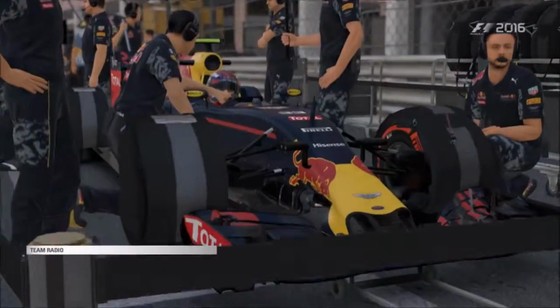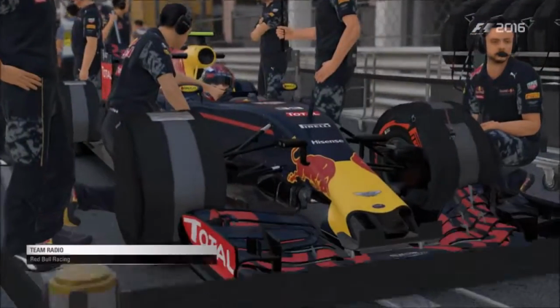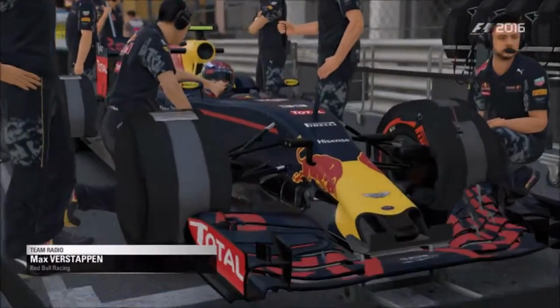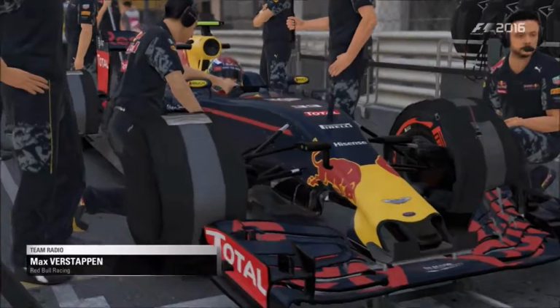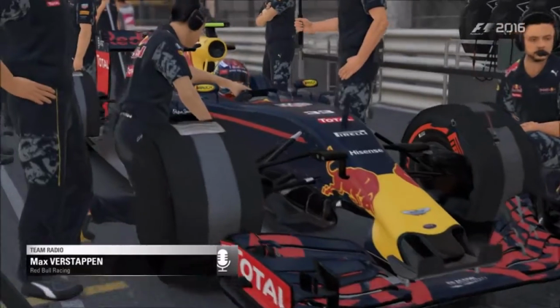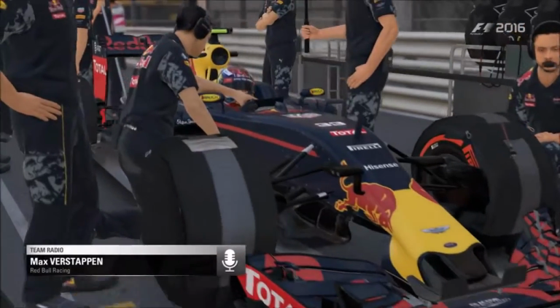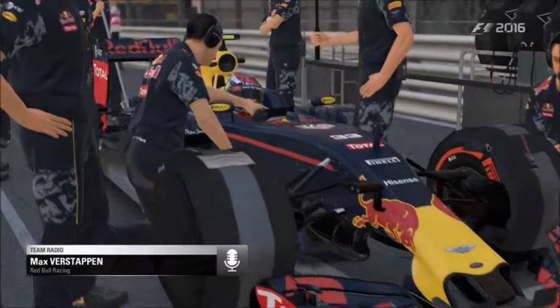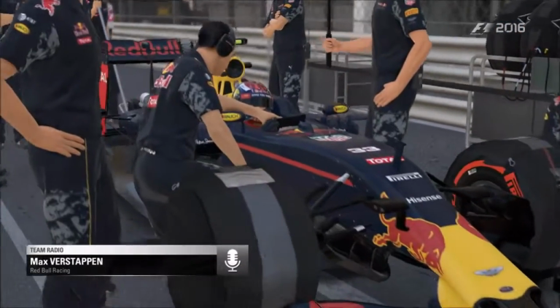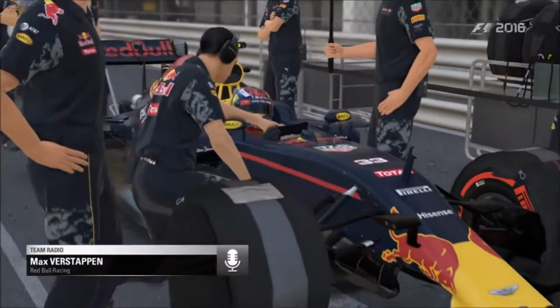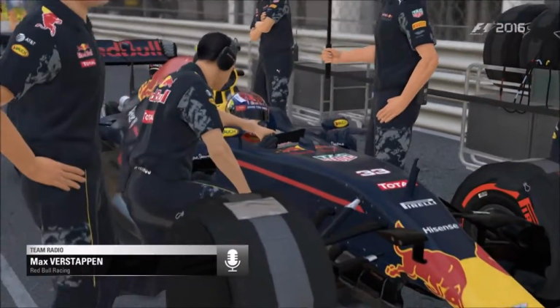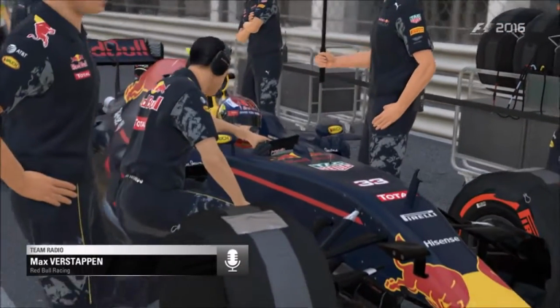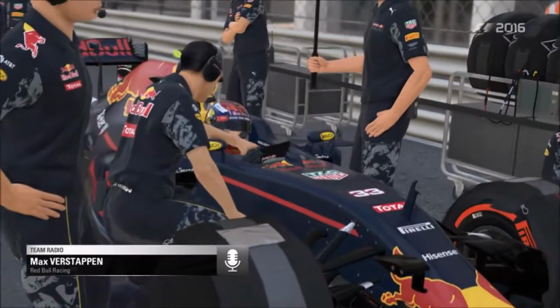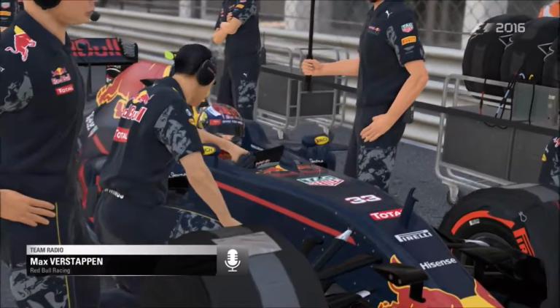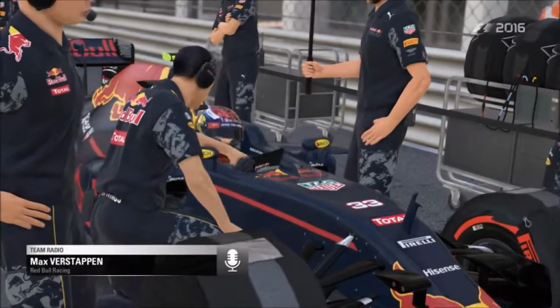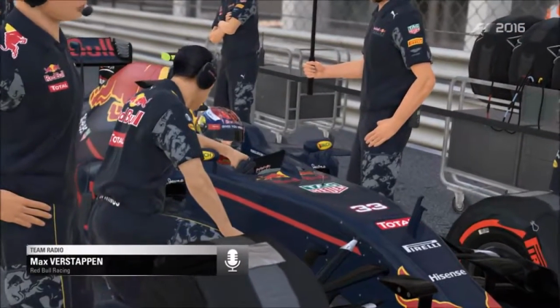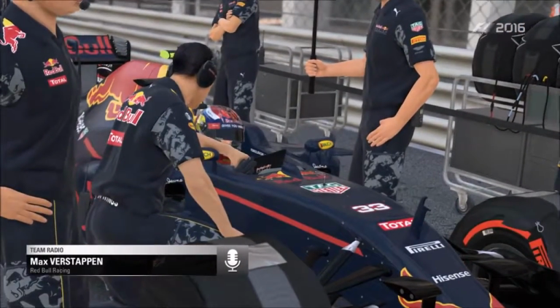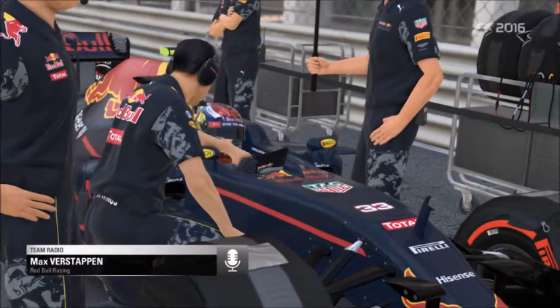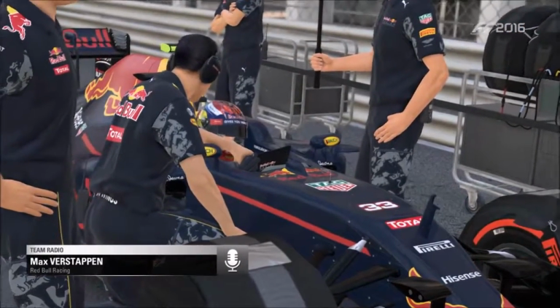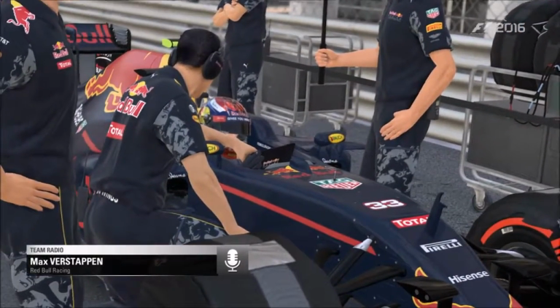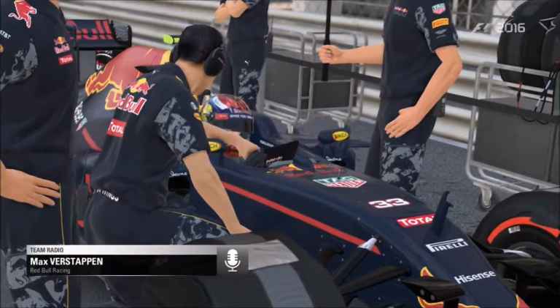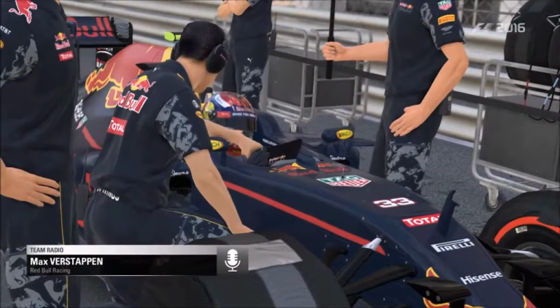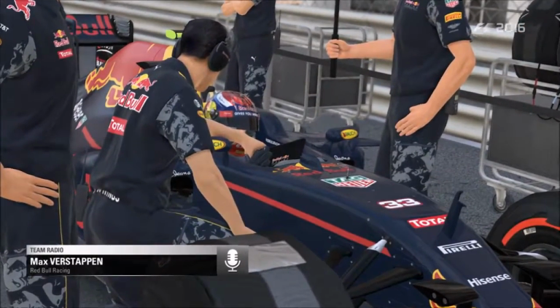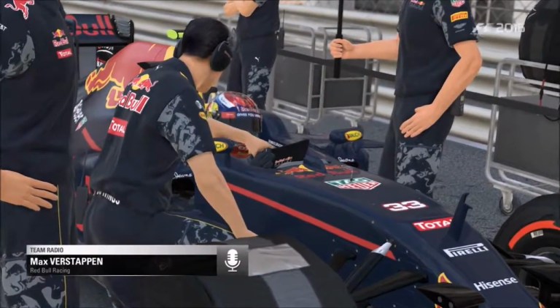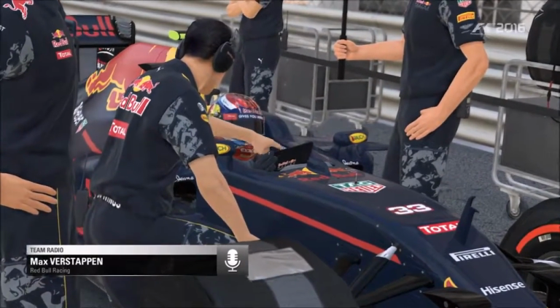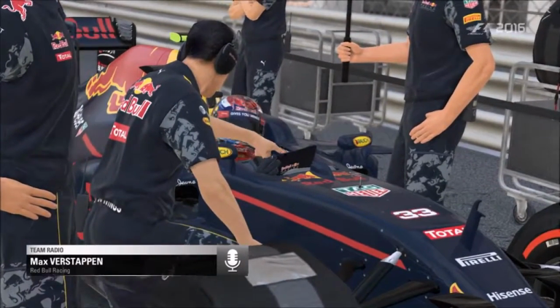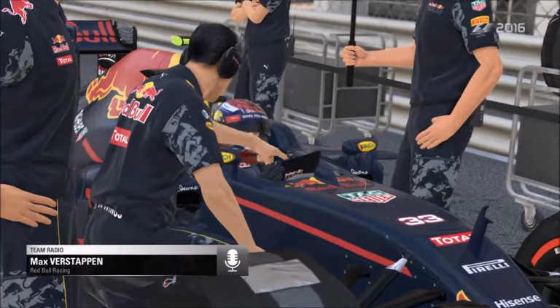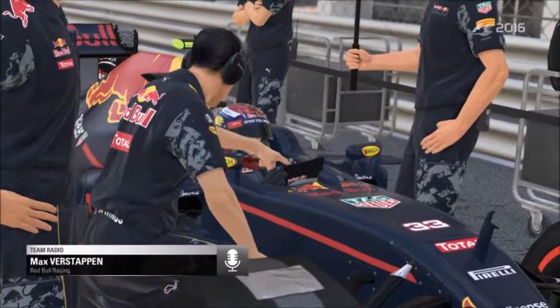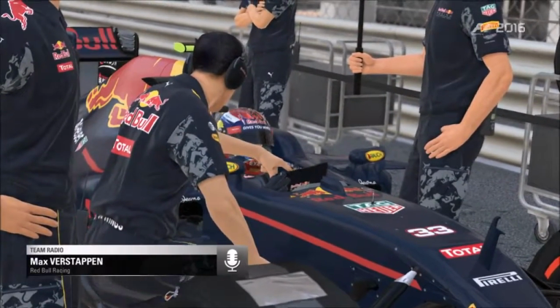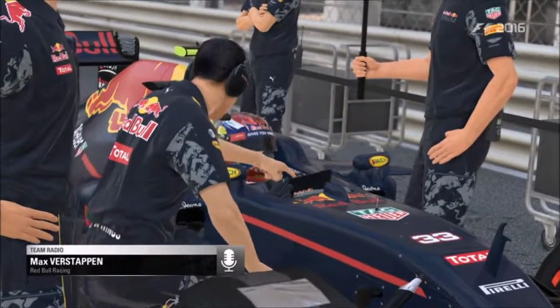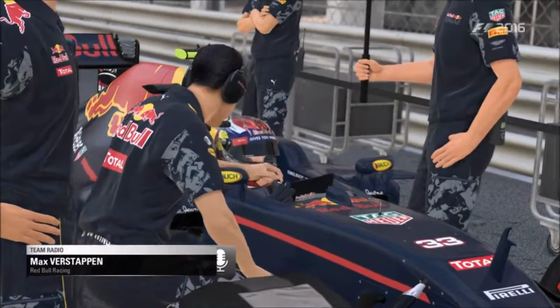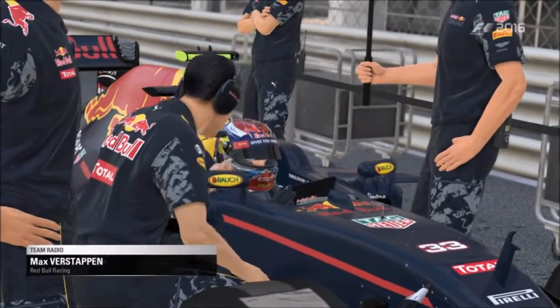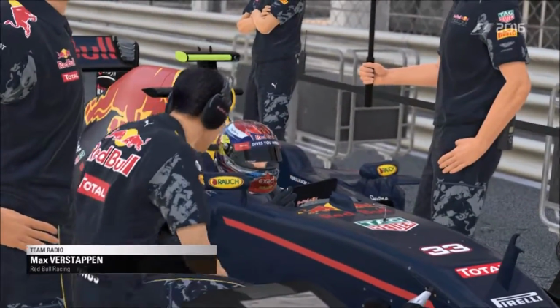Don't try anything silly into turn one. It's going to be crazy in there. Just do your best to stay out of trouble.